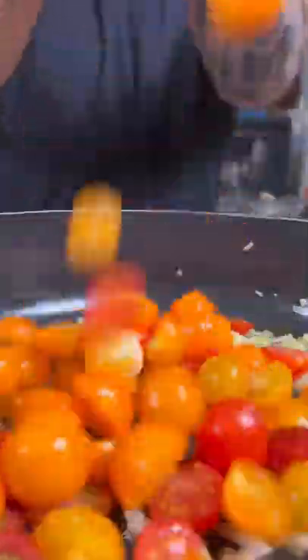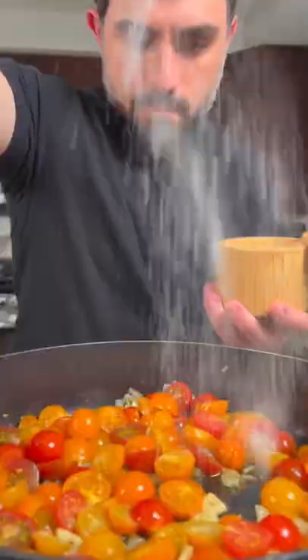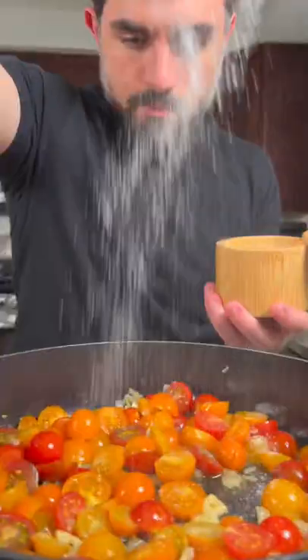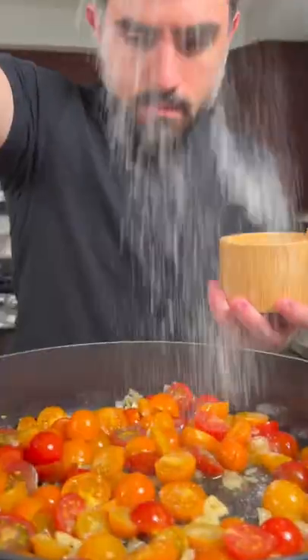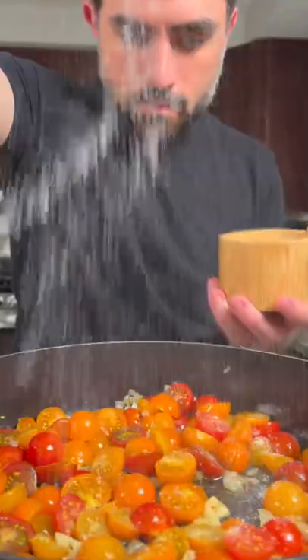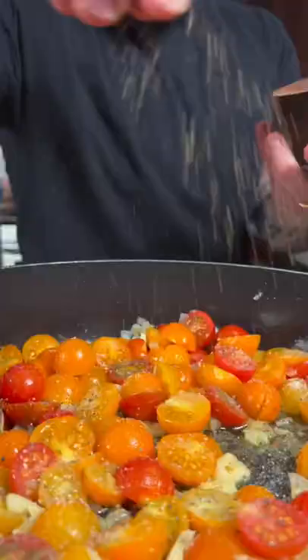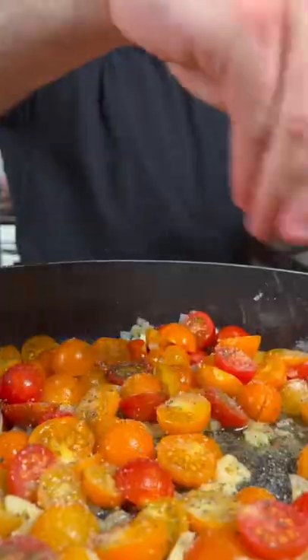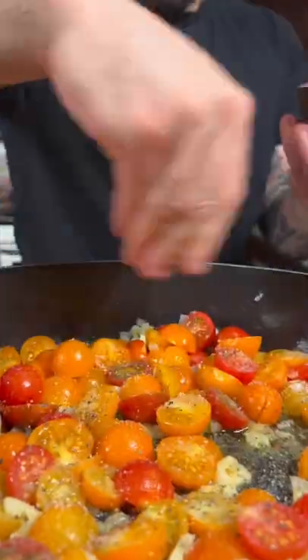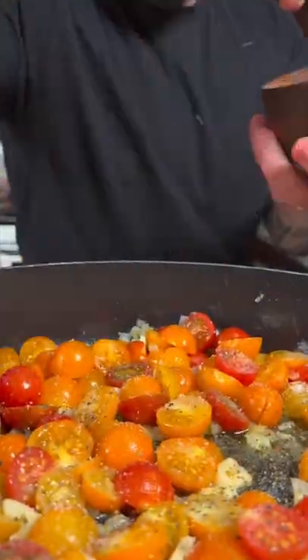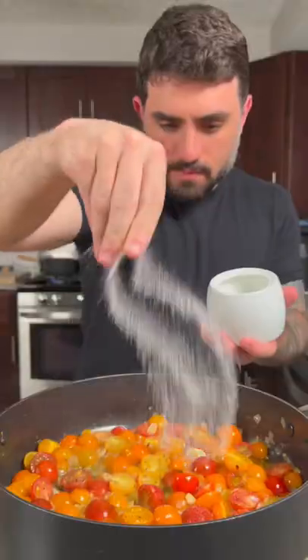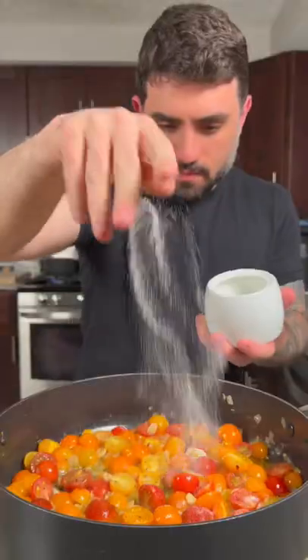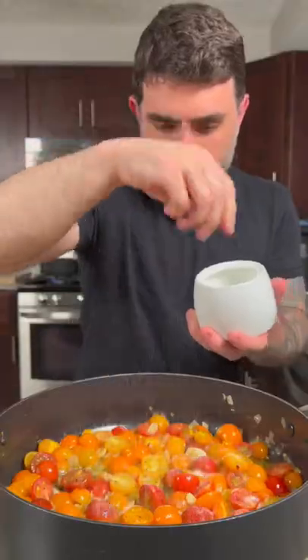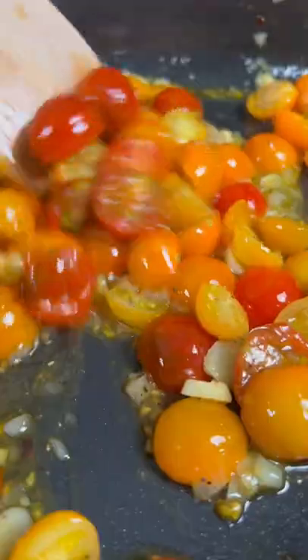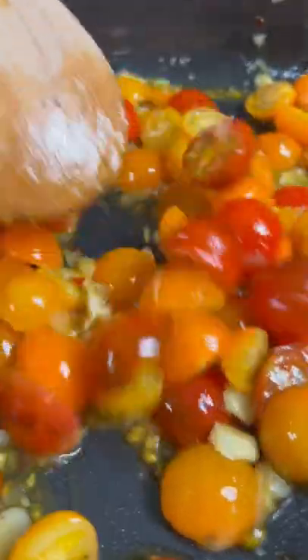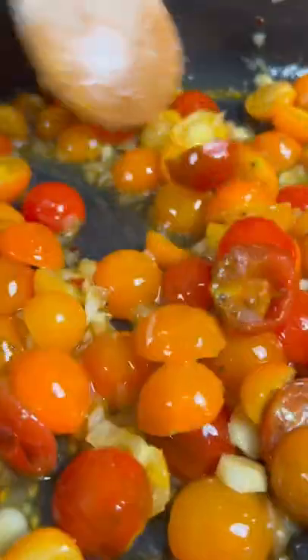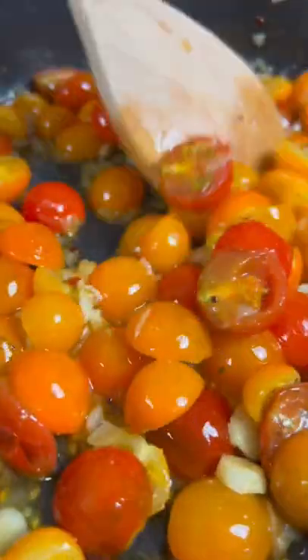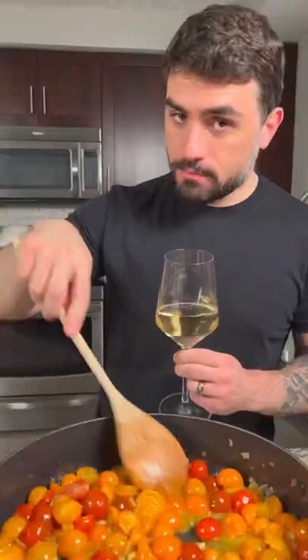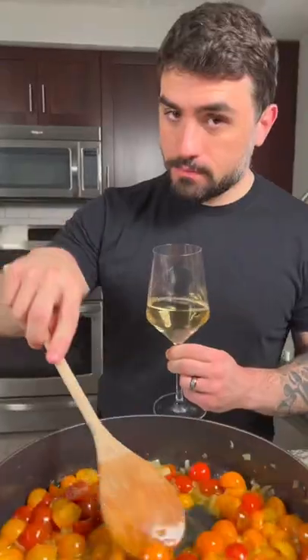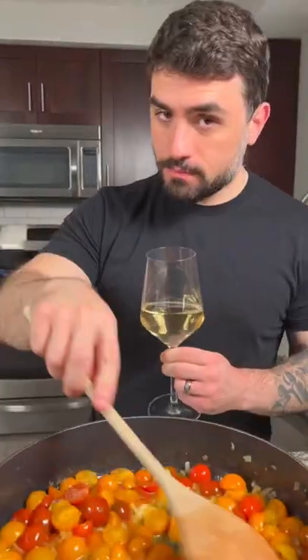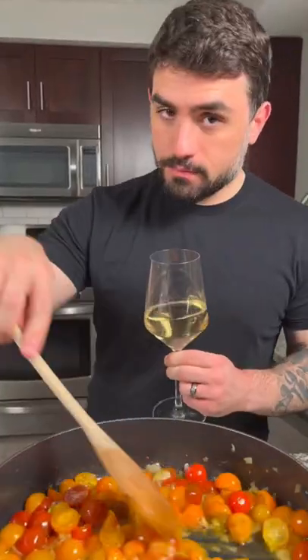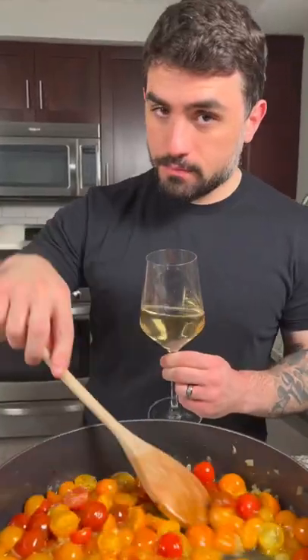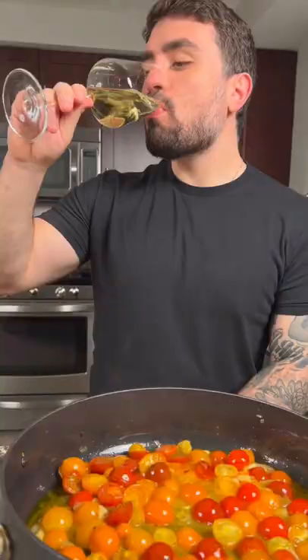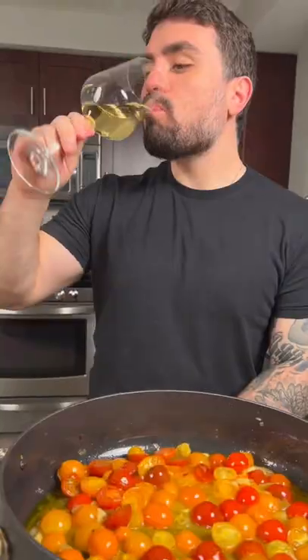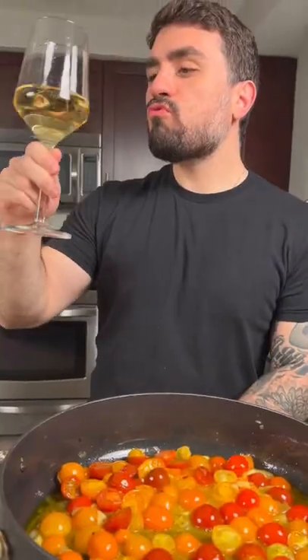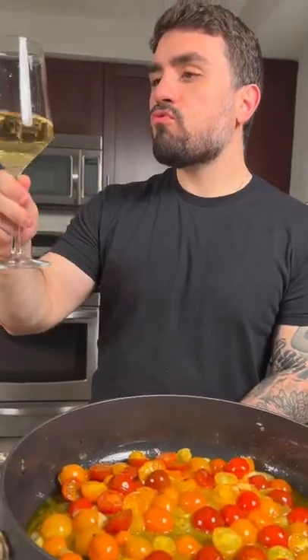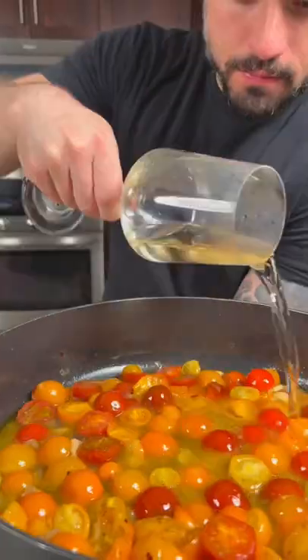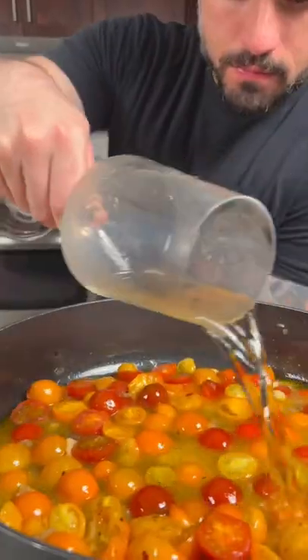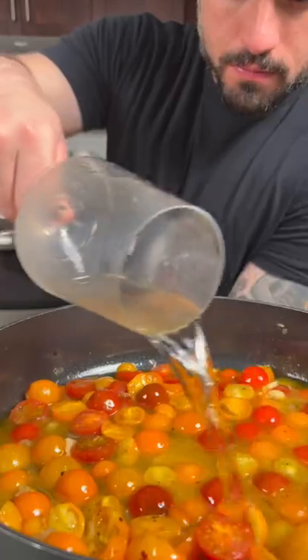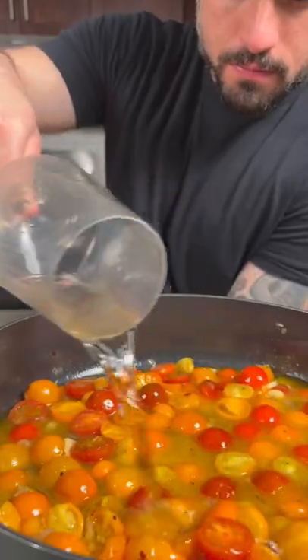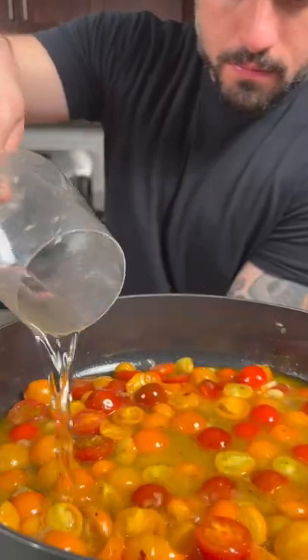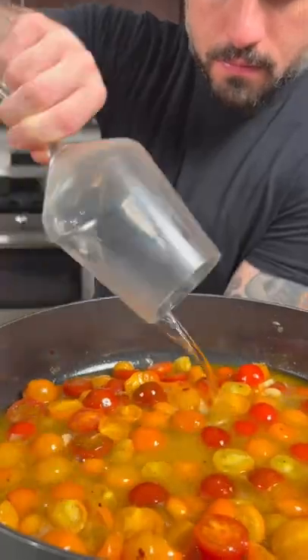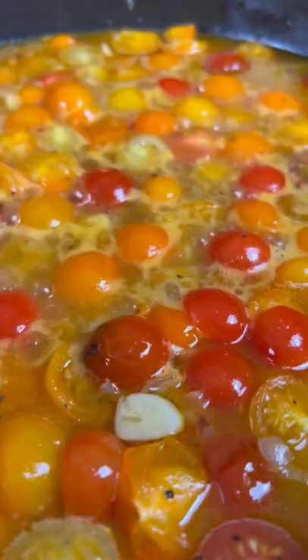Add the tomatoes, then season with salt, pepper, and a pinch of sugar. Sauté for around 10 minutes, then add a glass of chardonnay and reduce the wine by half.